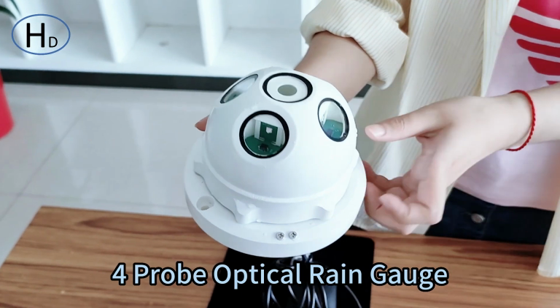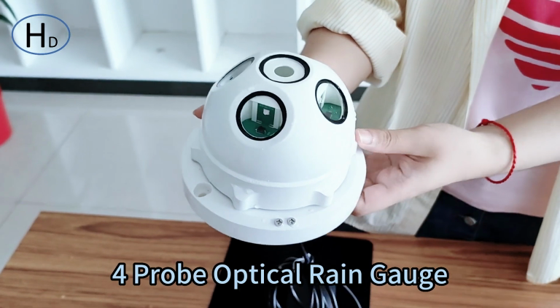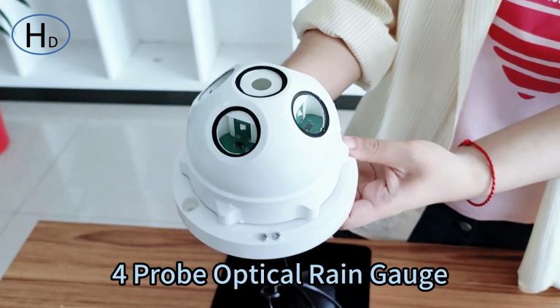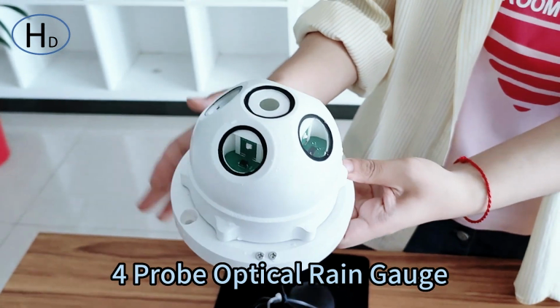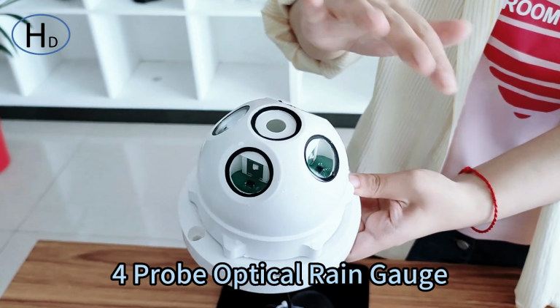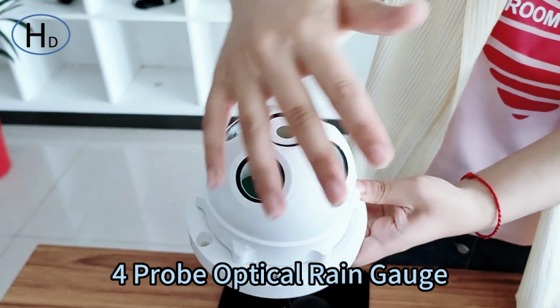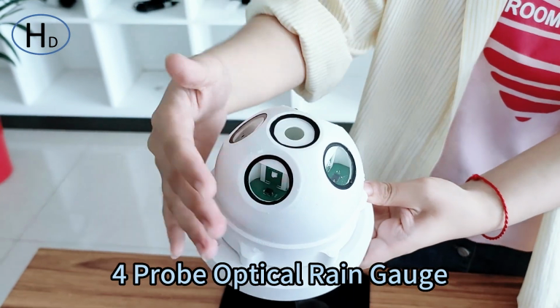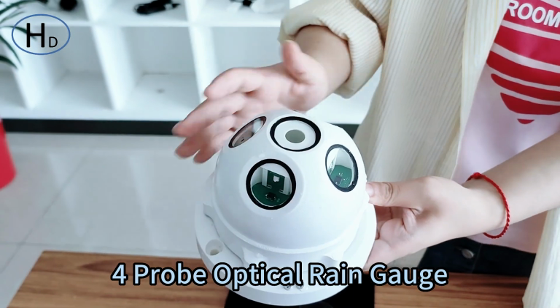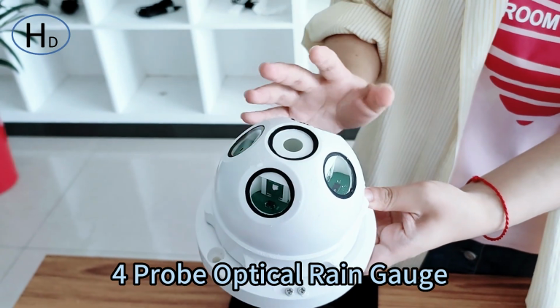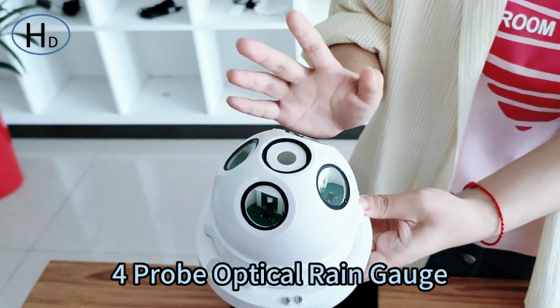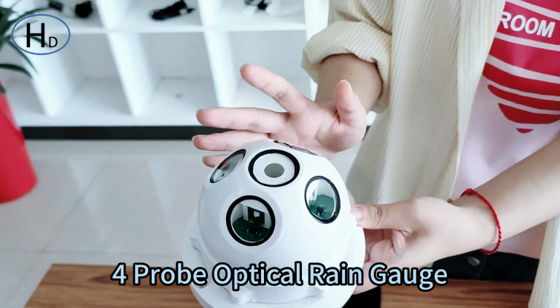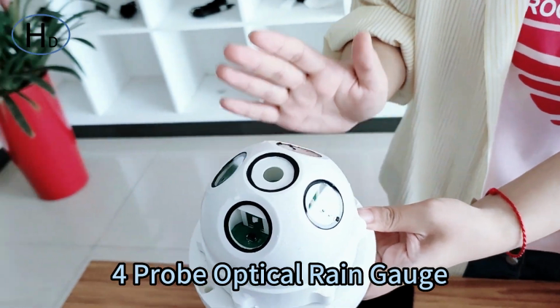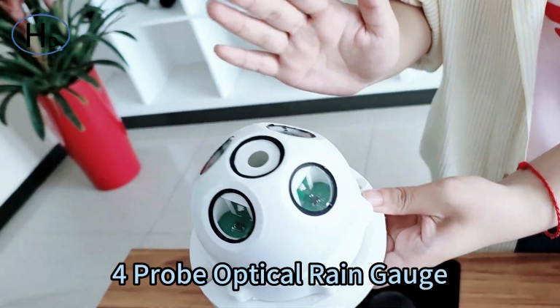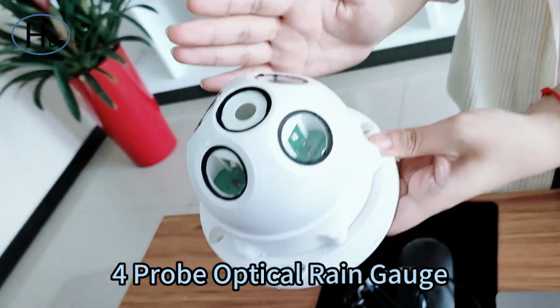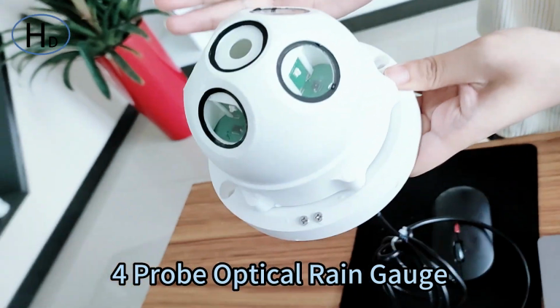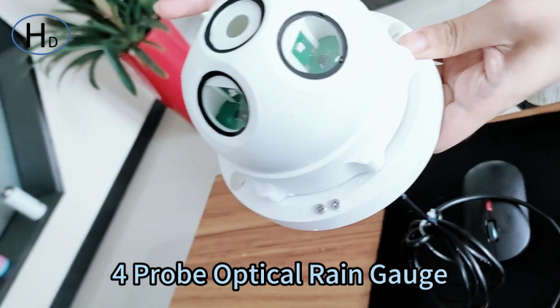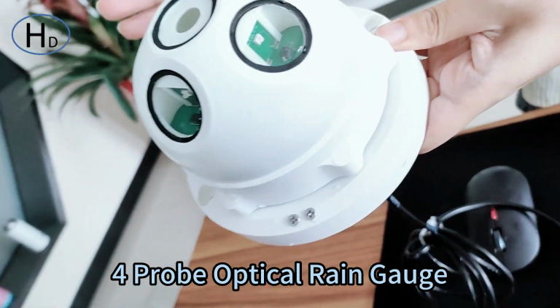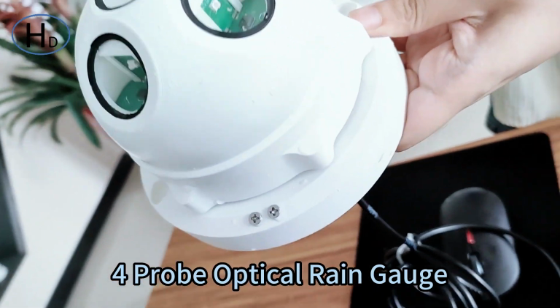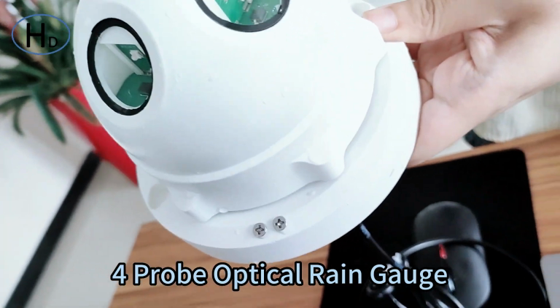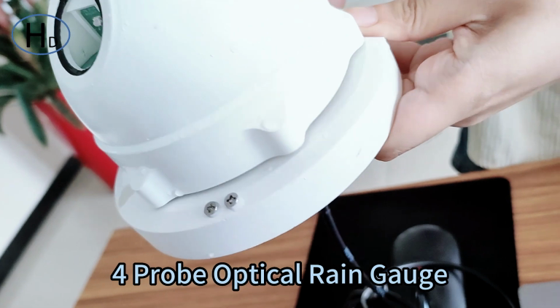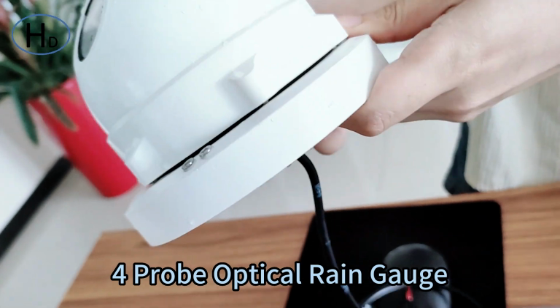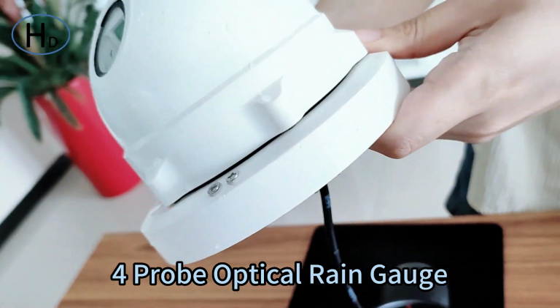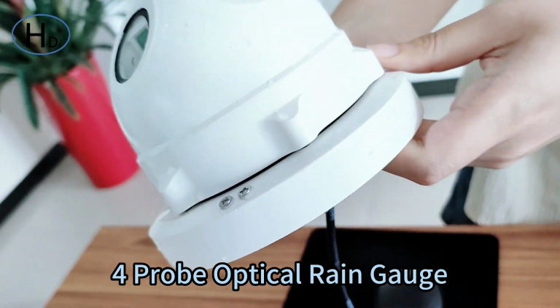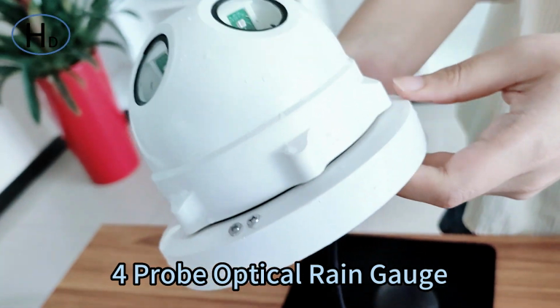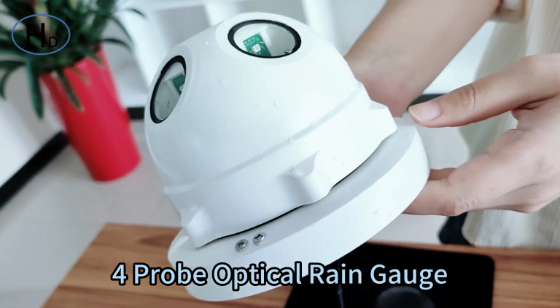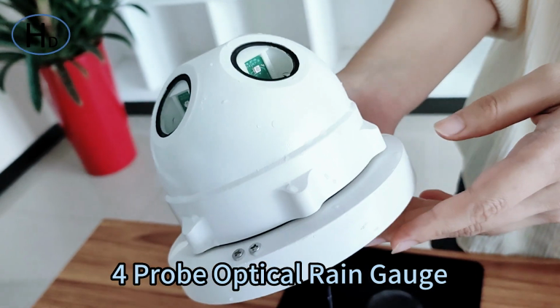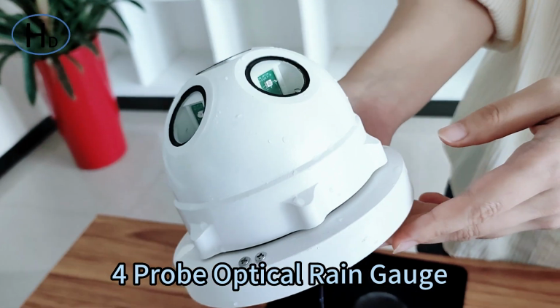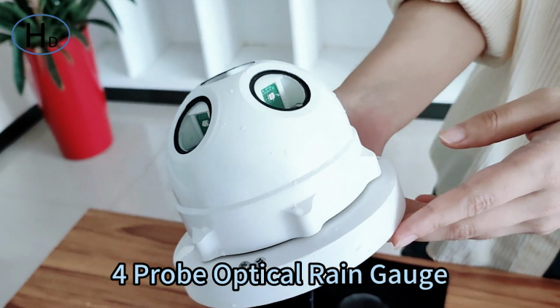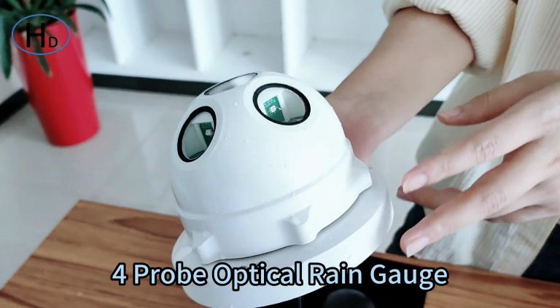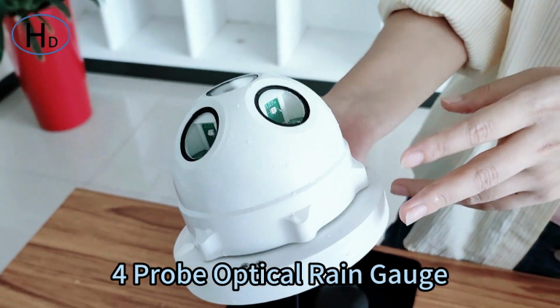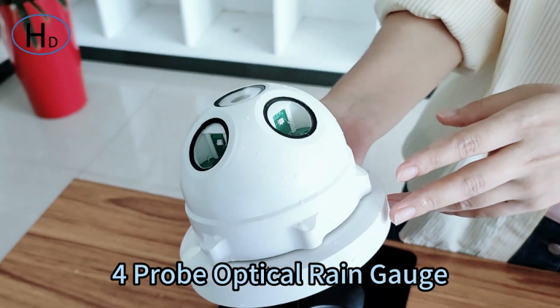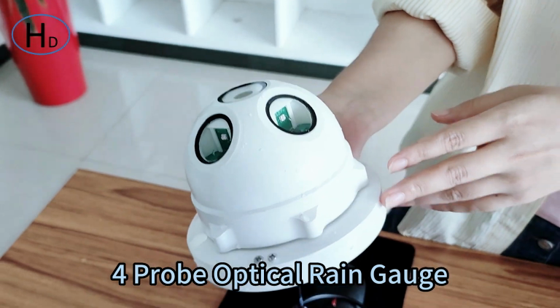It can also be integrated with the illumination sensor, which can measure the light and the rainfall at the same time.